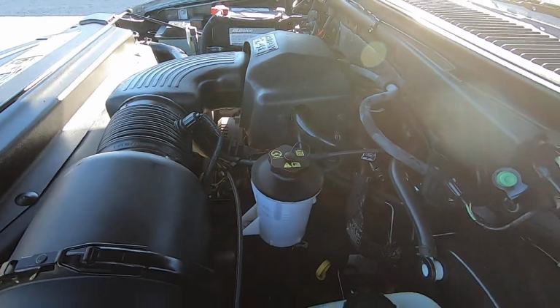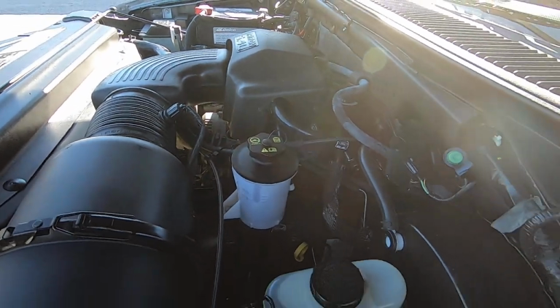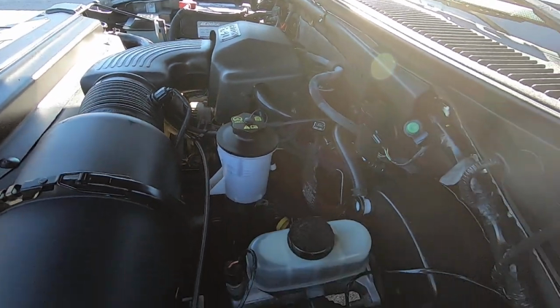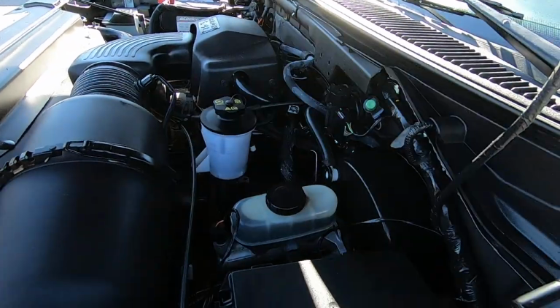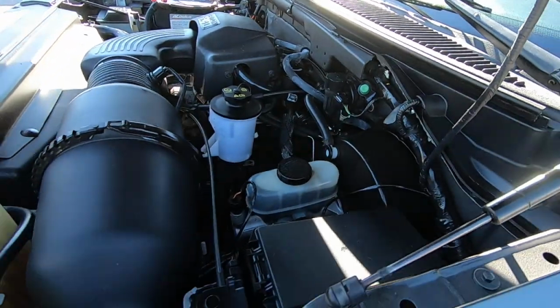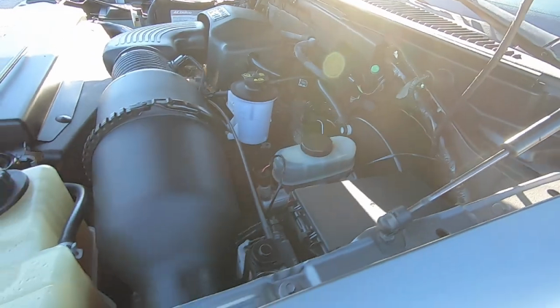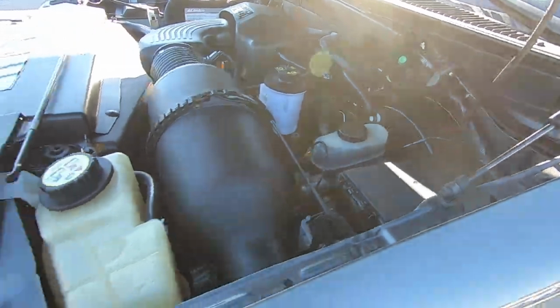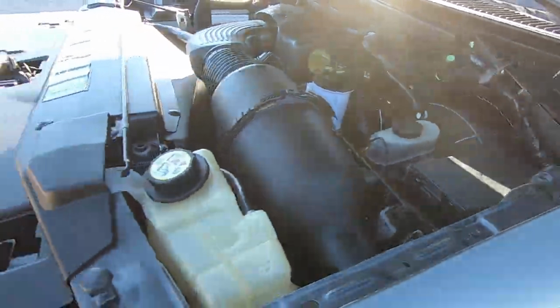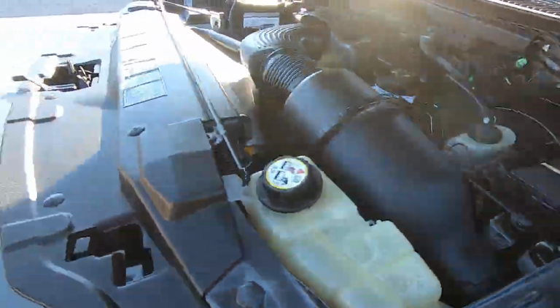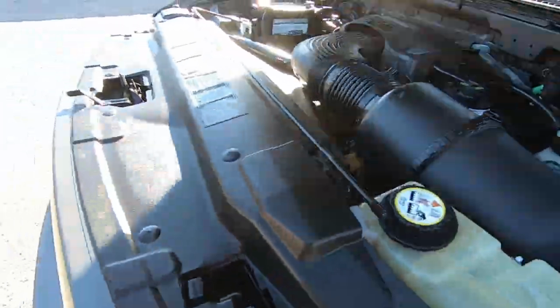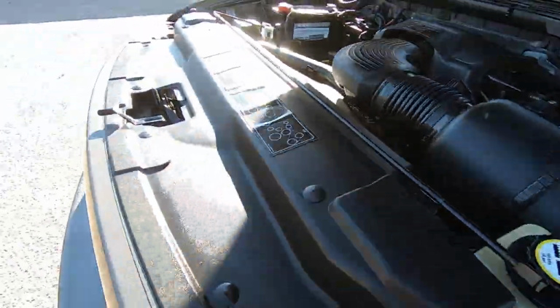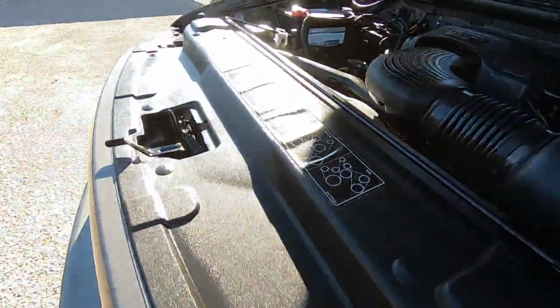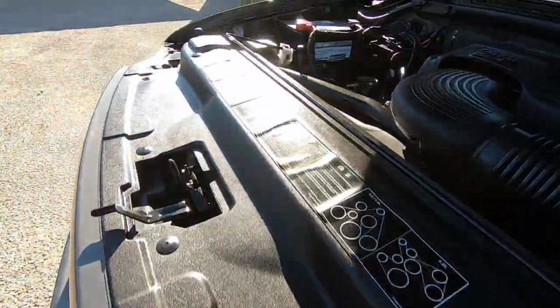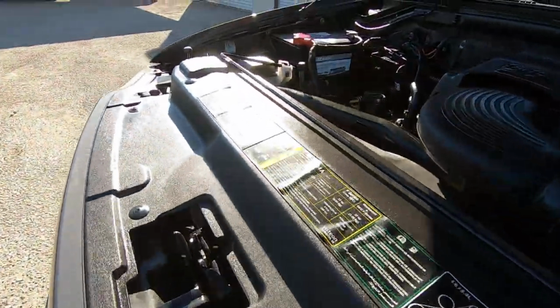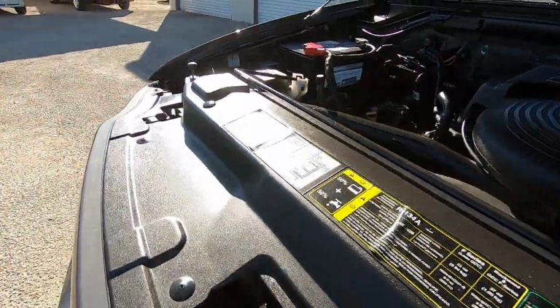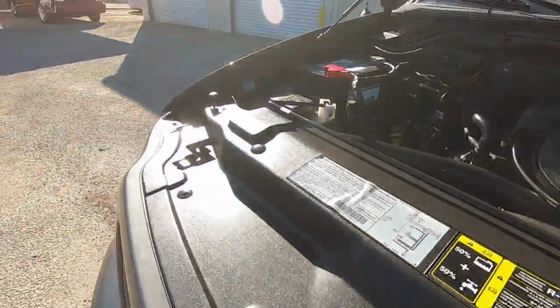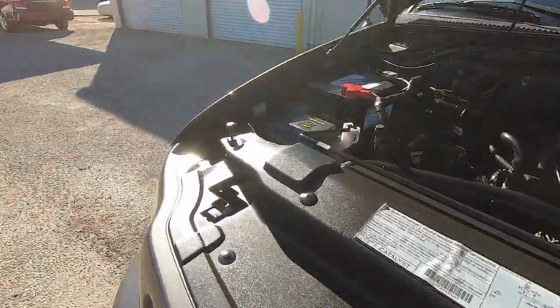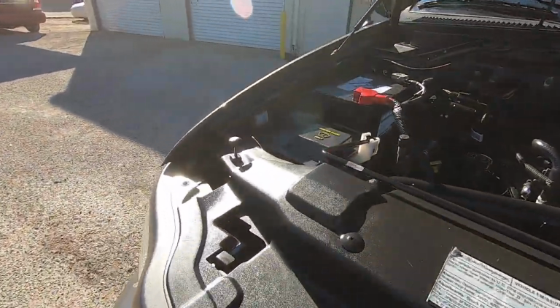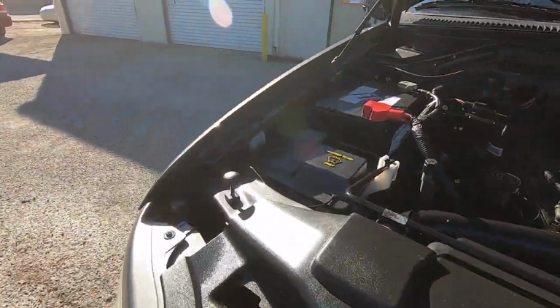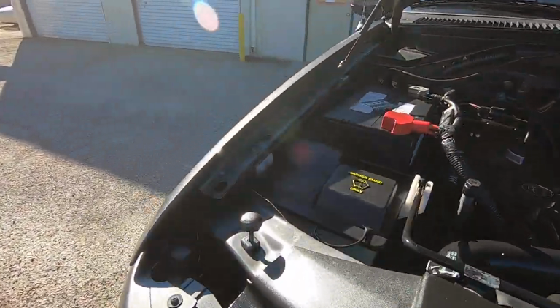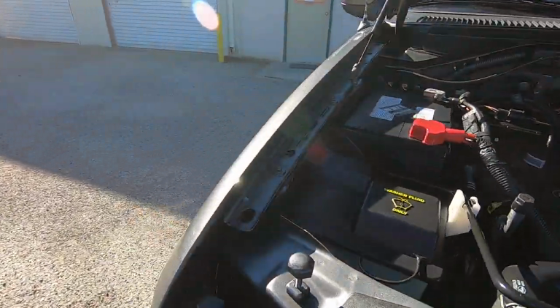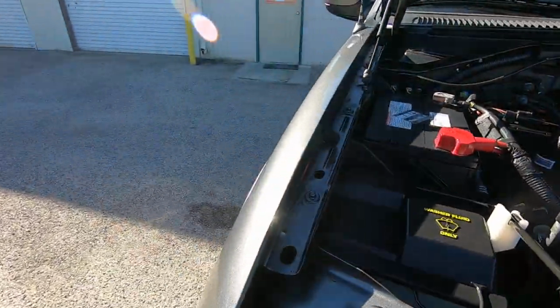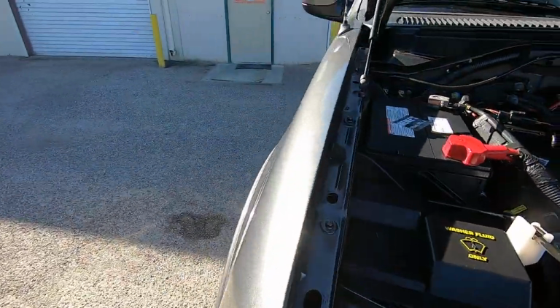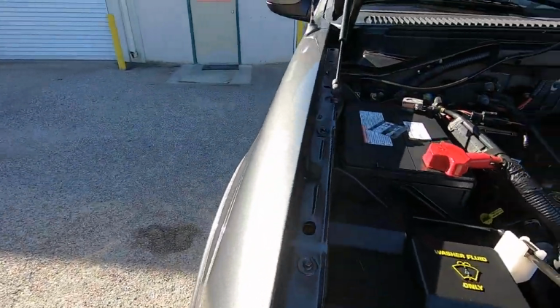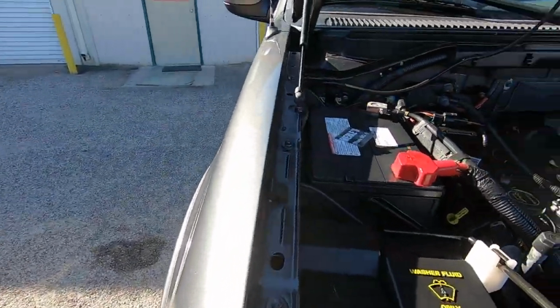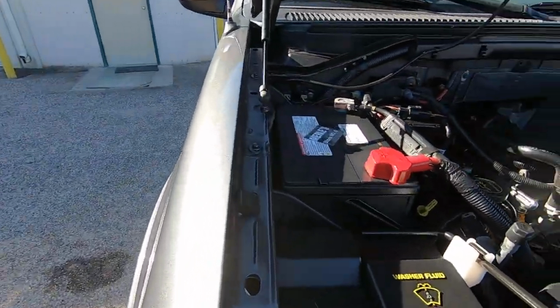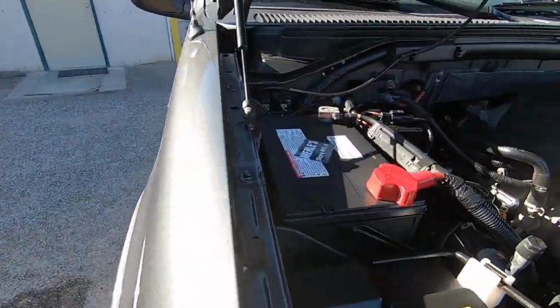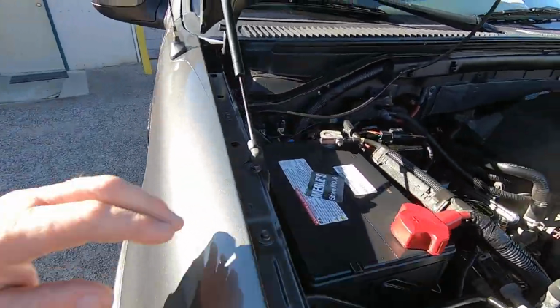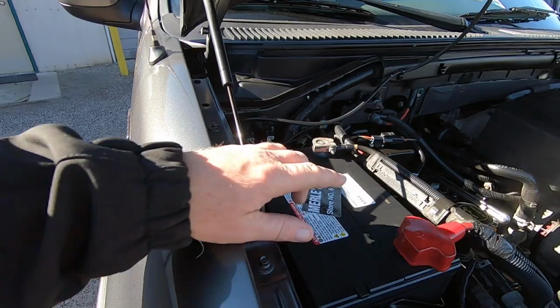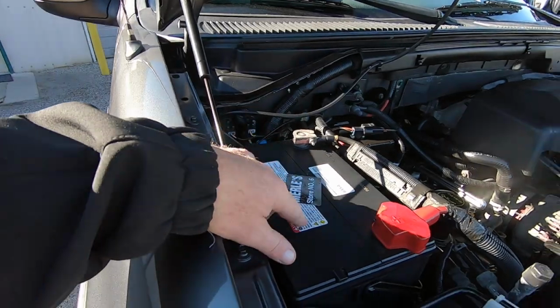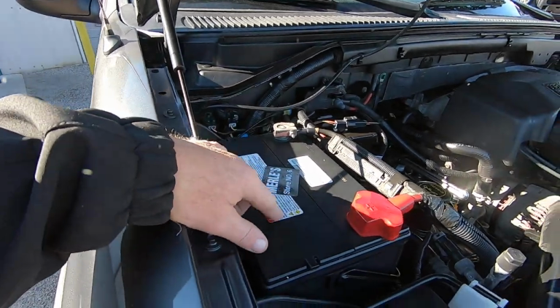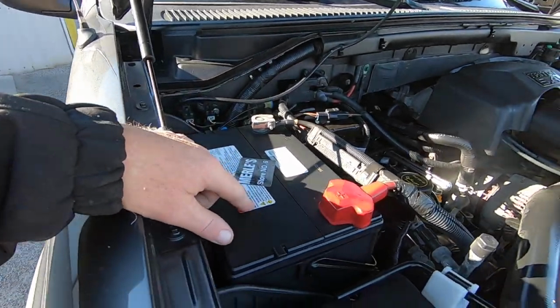Really good sounding motor too. It's a 5.4 — great motors in the first place. This is a new battery.